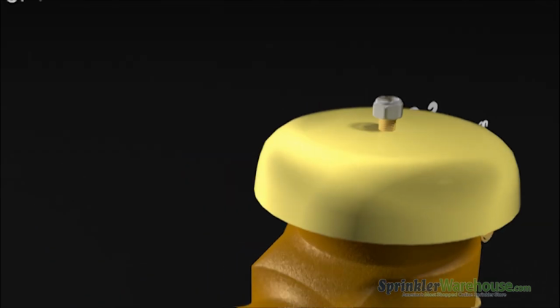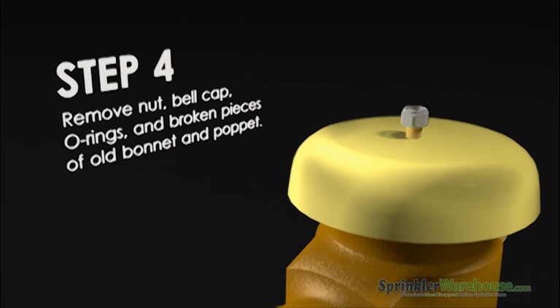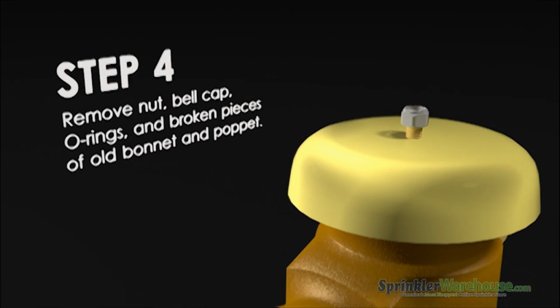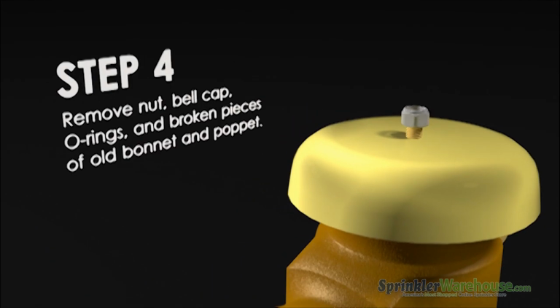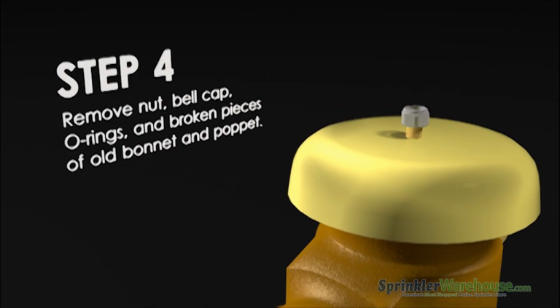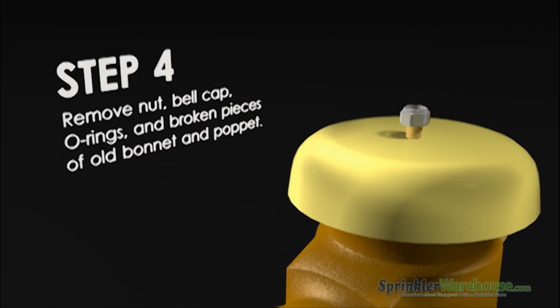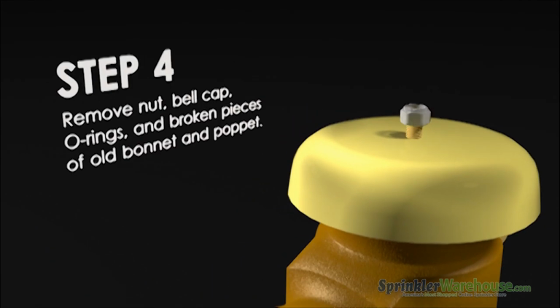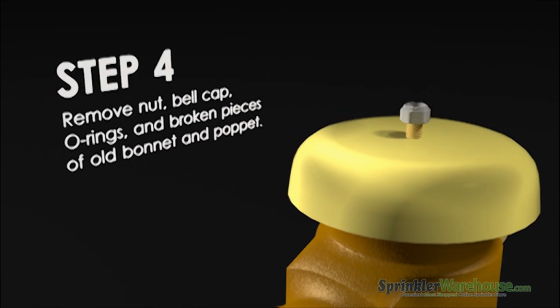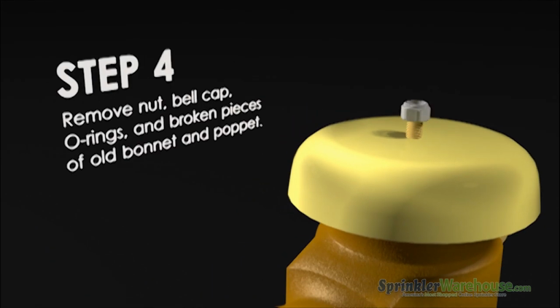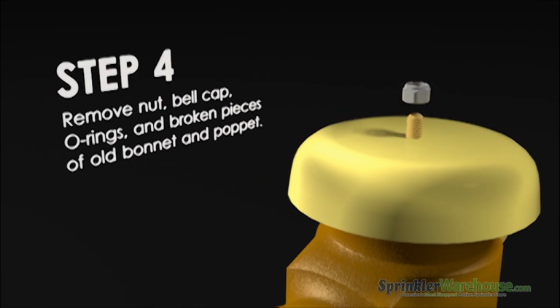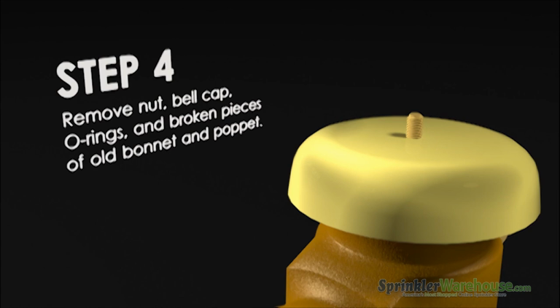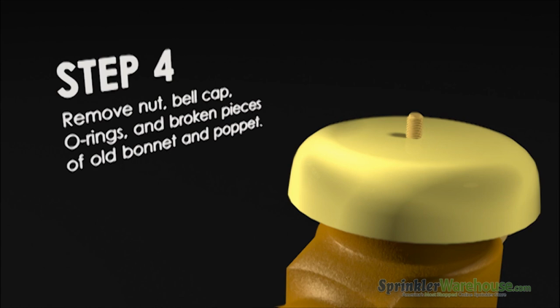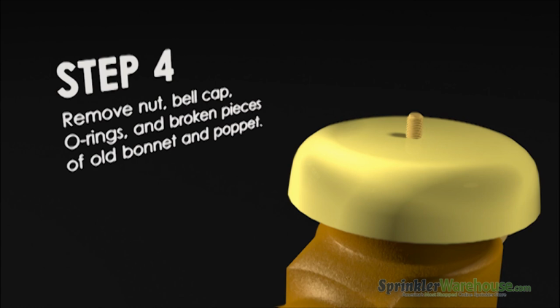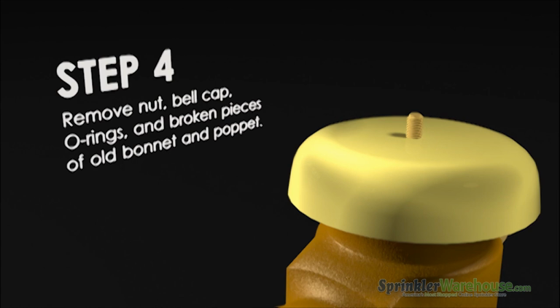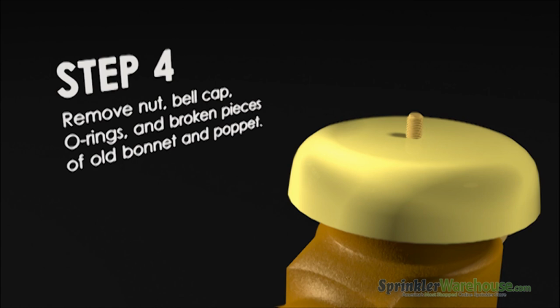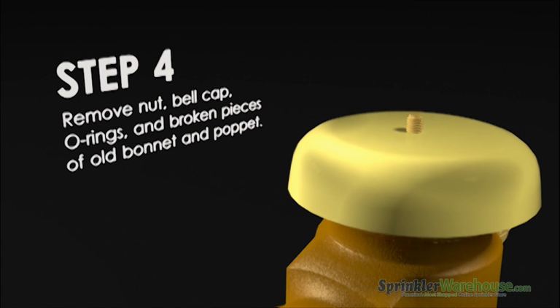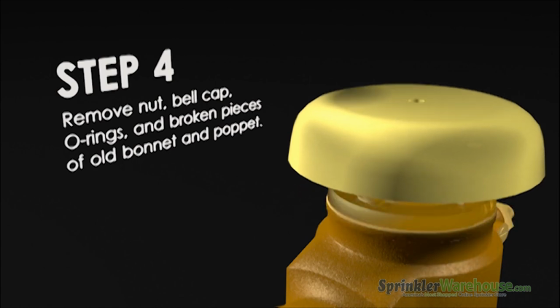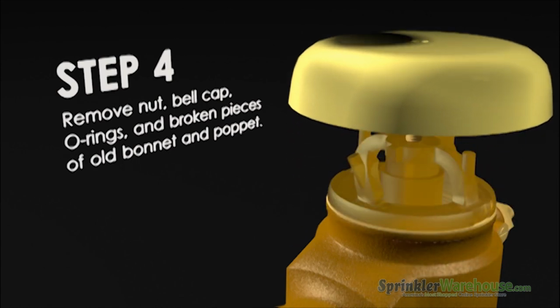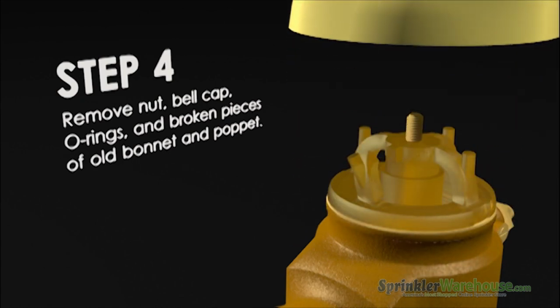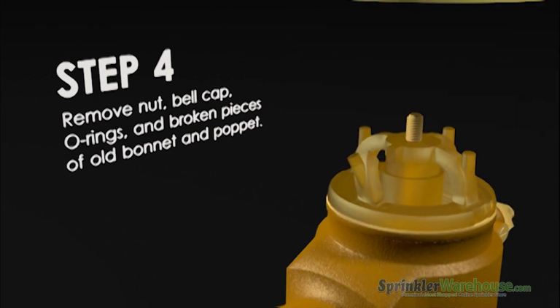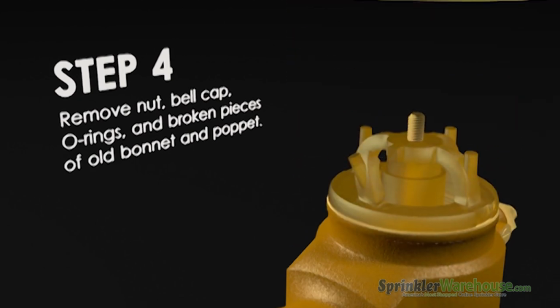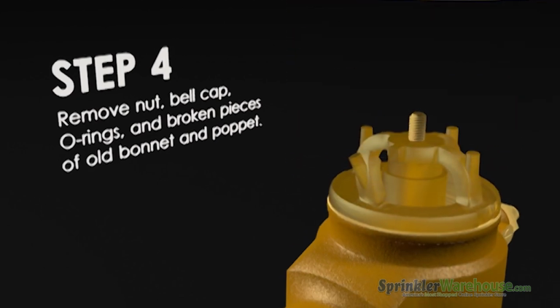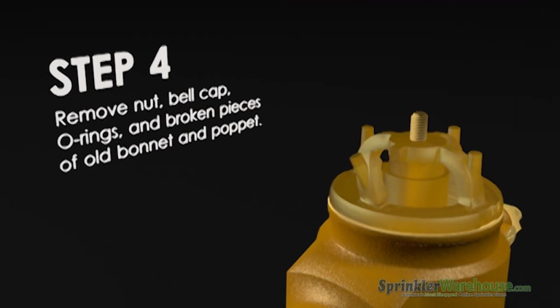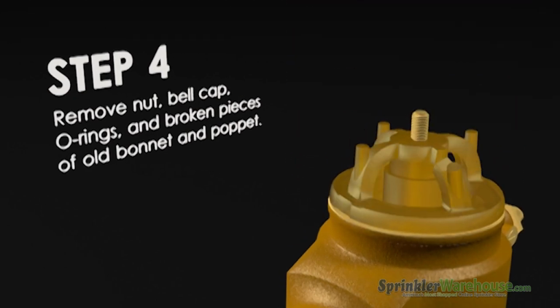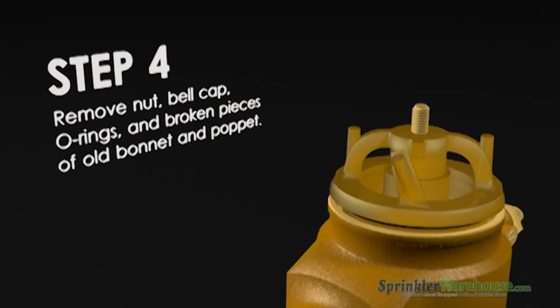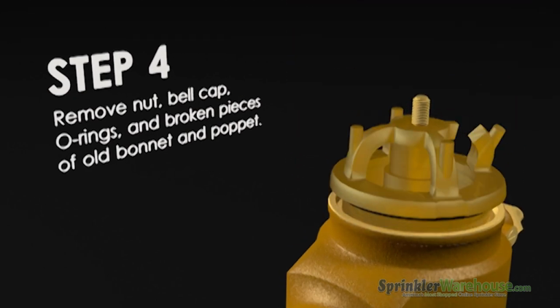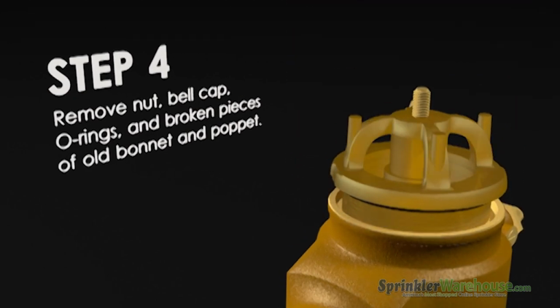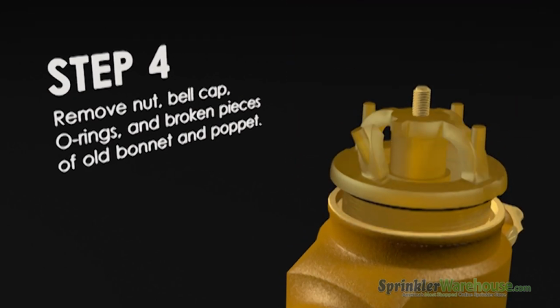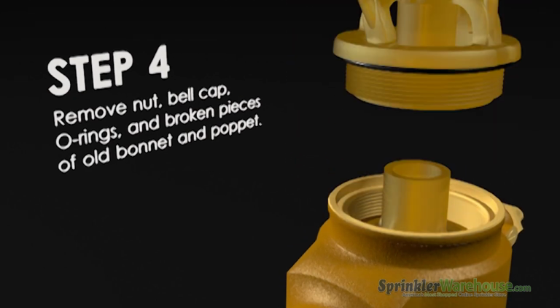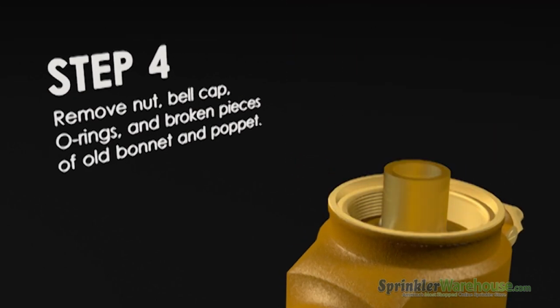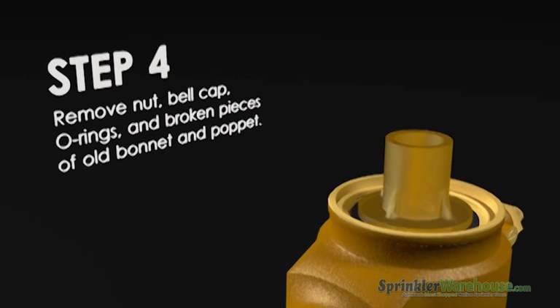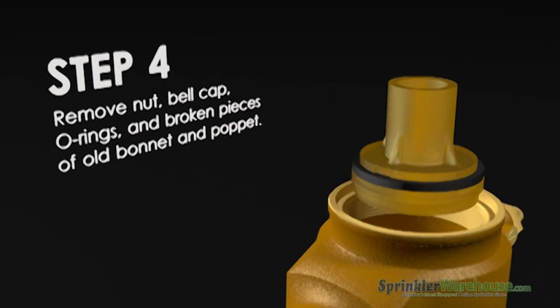Remove the nut on the top of the bell. Remove the bell. Remove the bonnet and pop it.